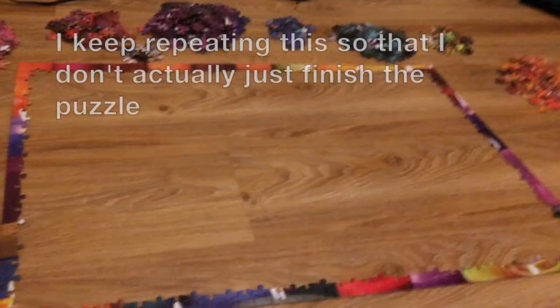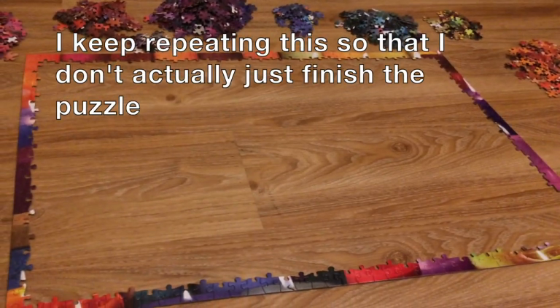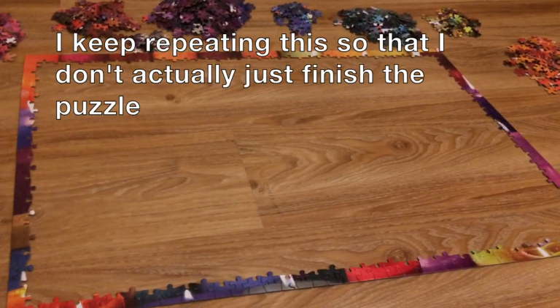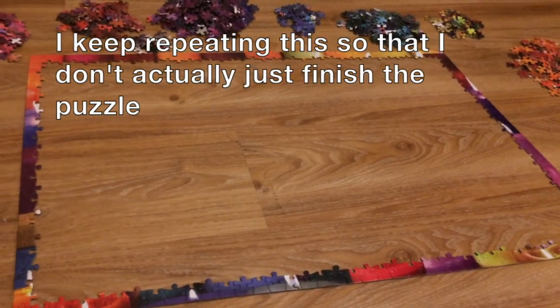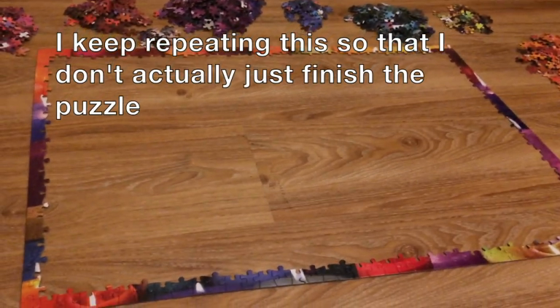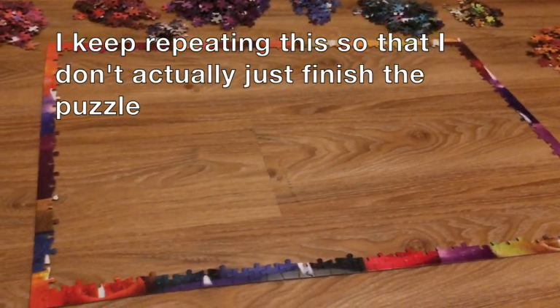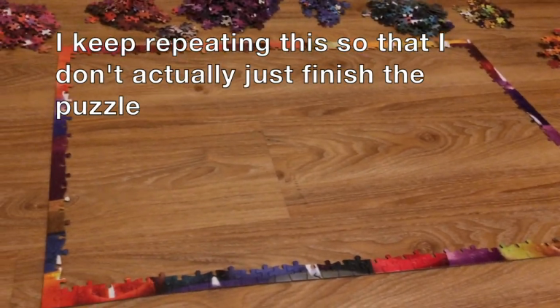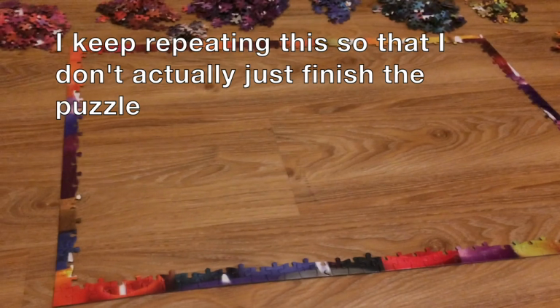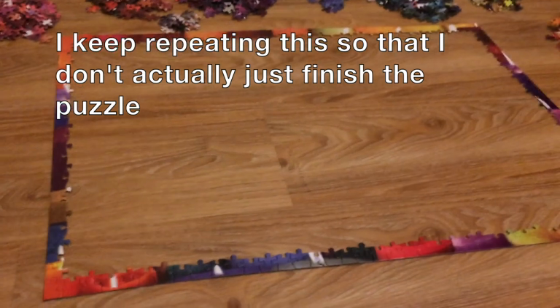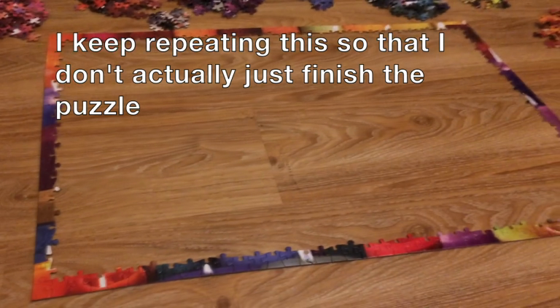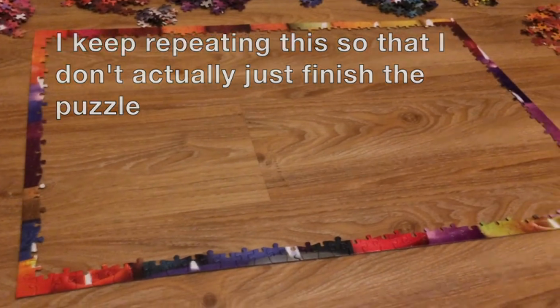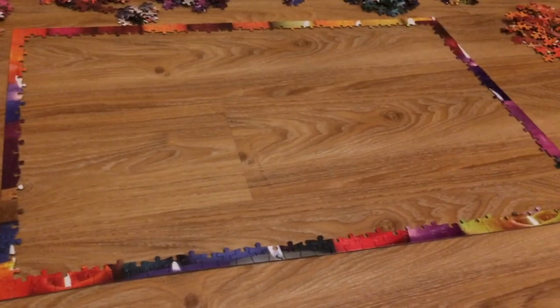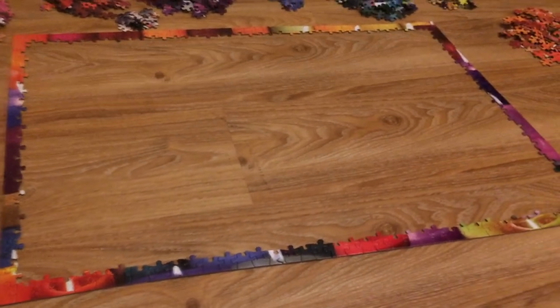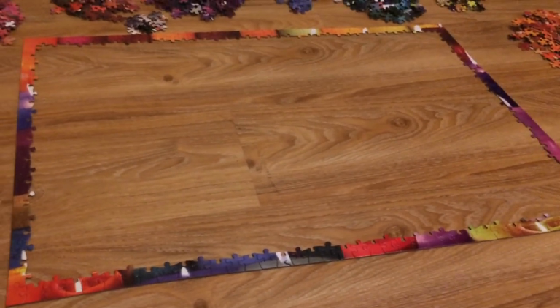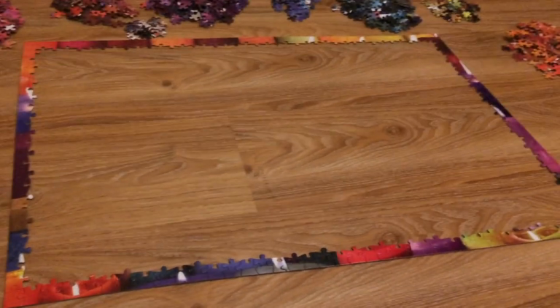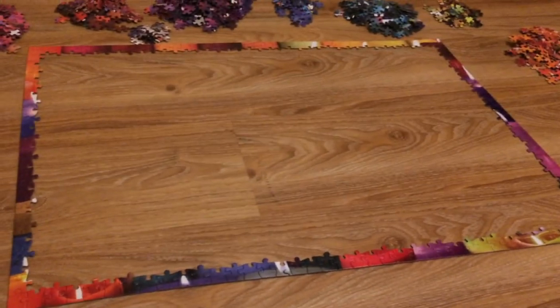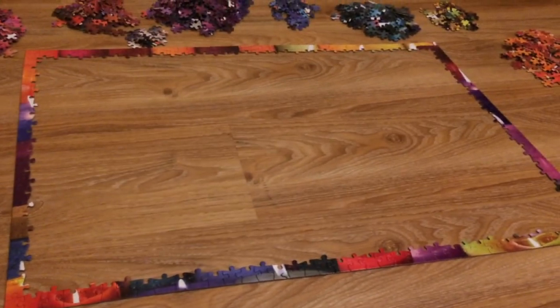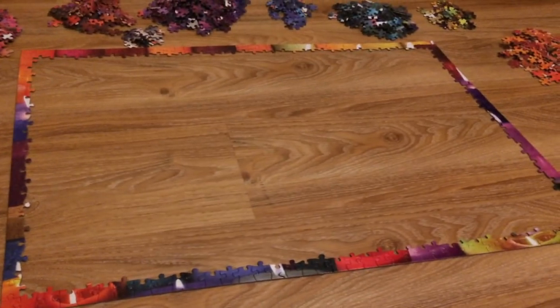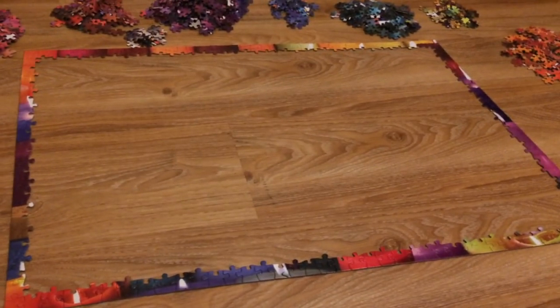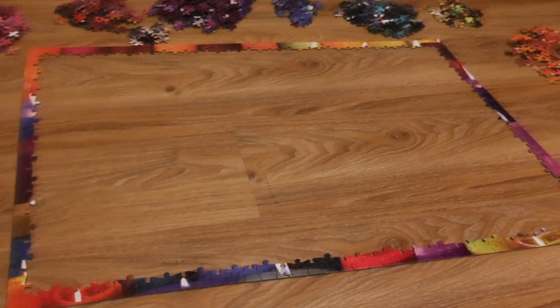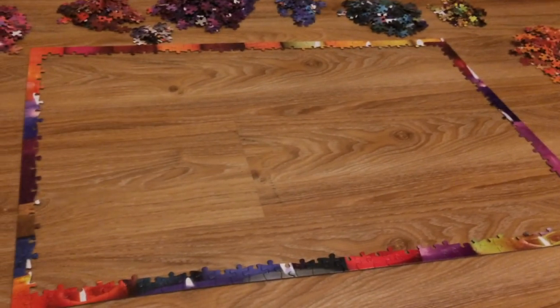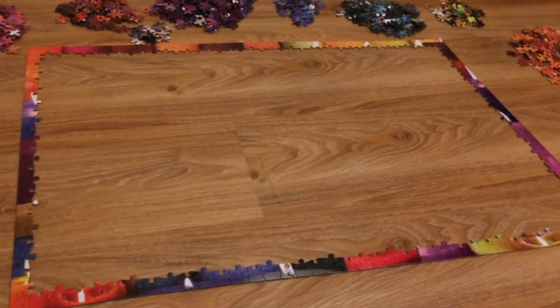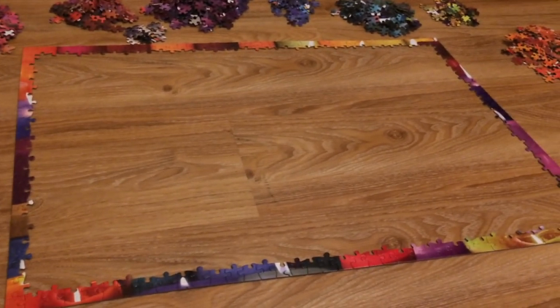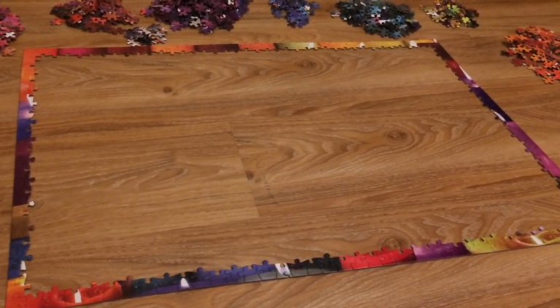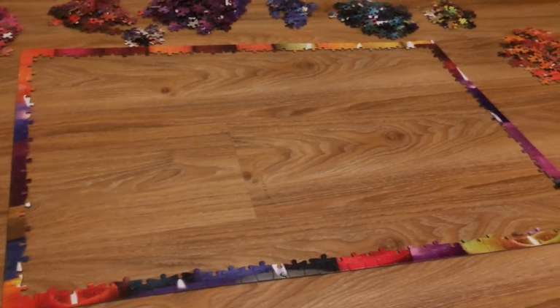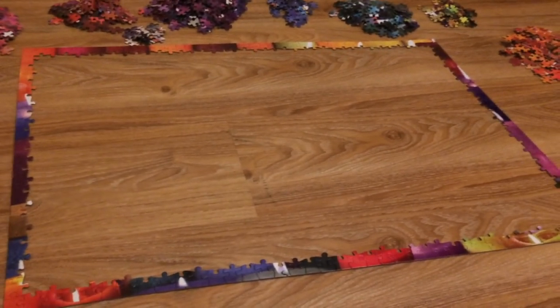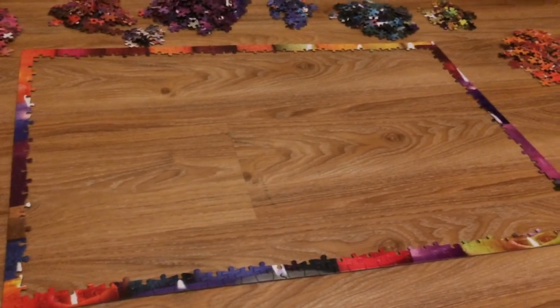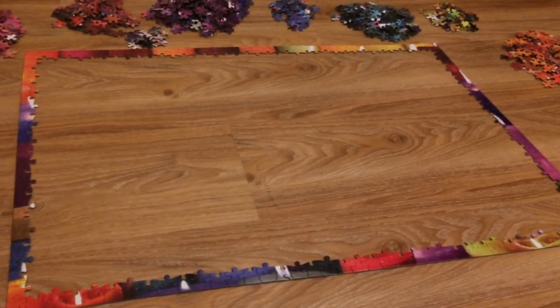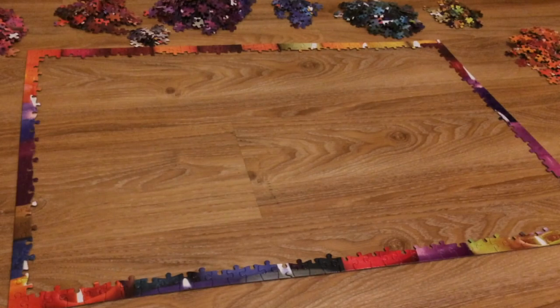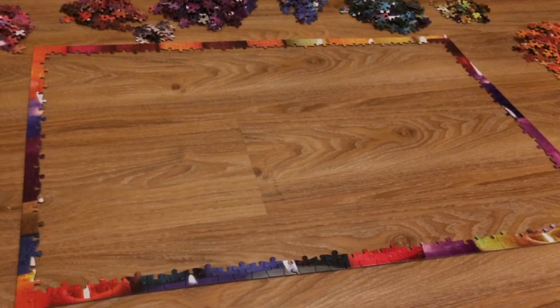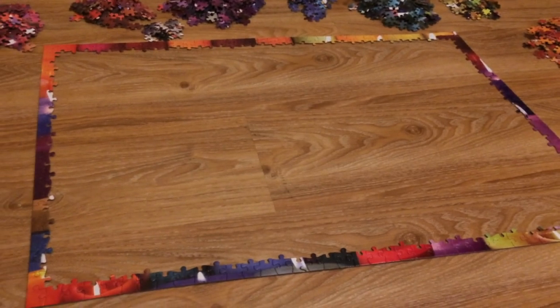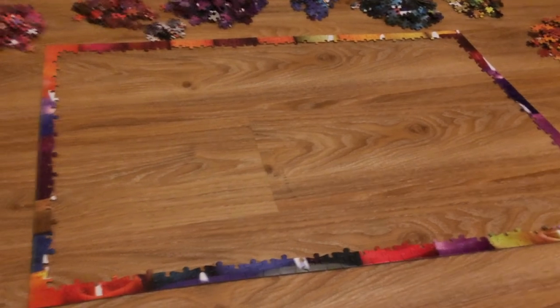I'm going to exercise some self-control and not work on this all night because I have my first day of work tomorrow.